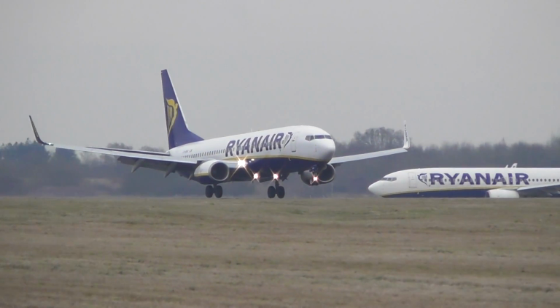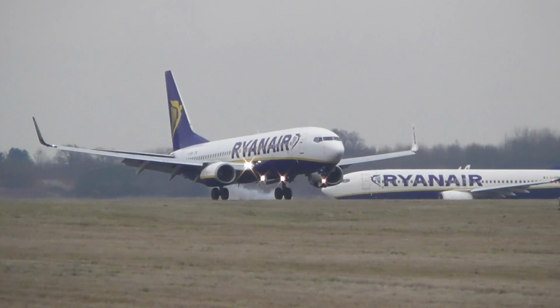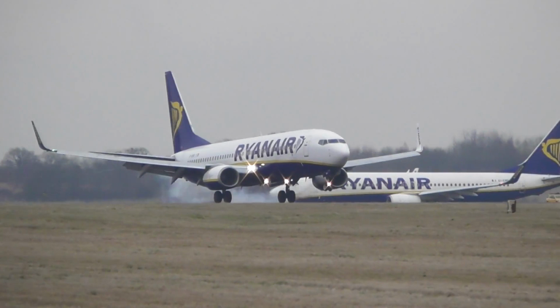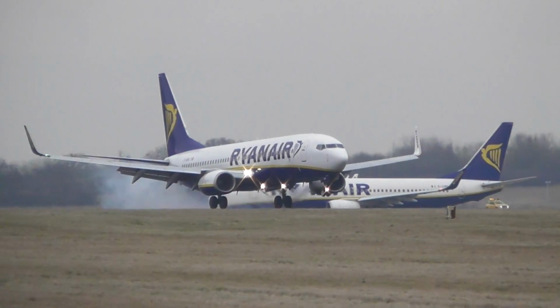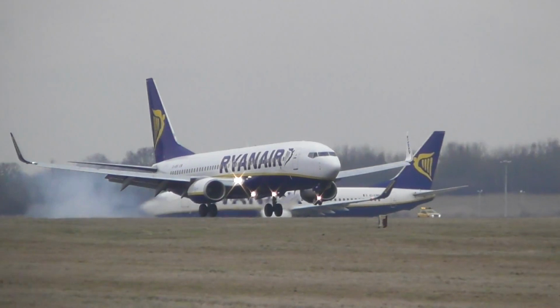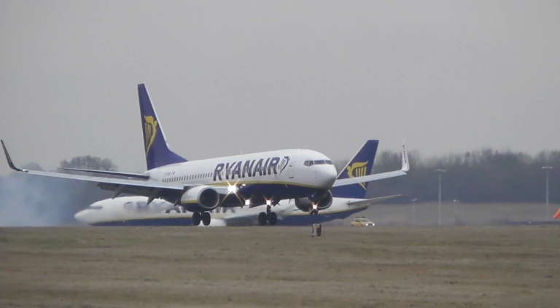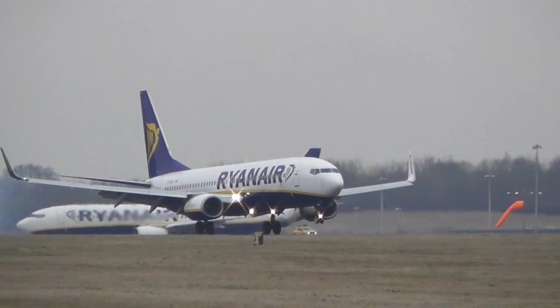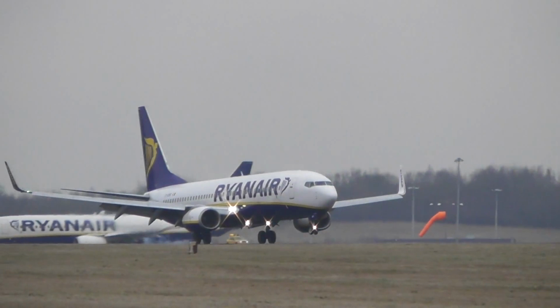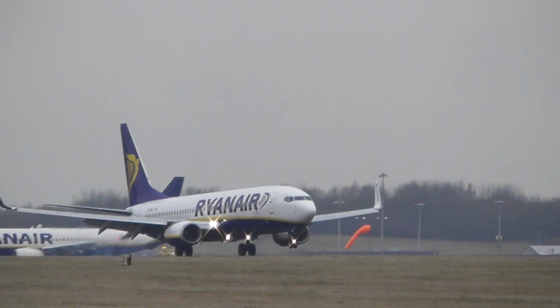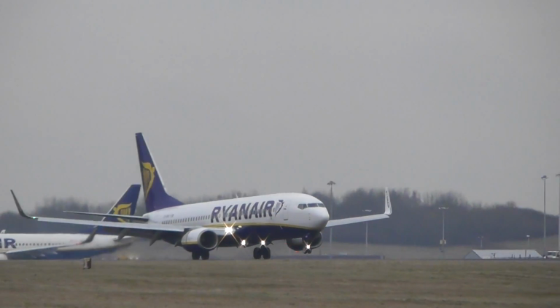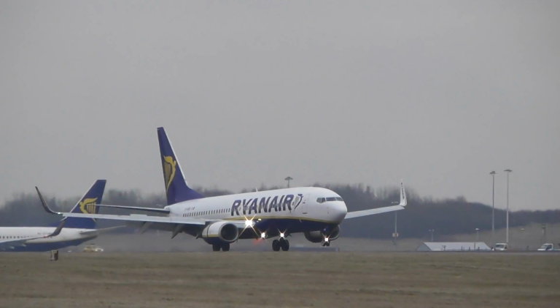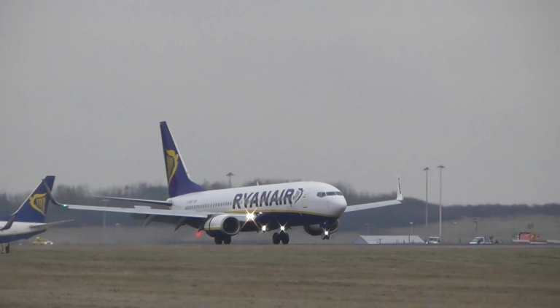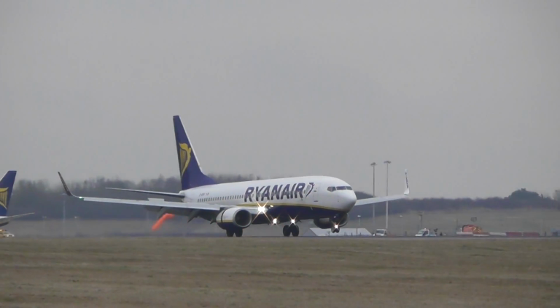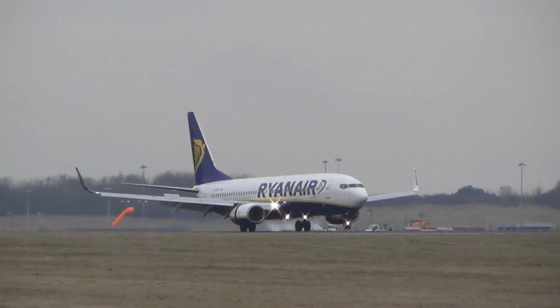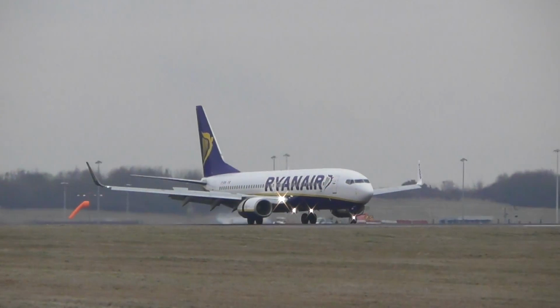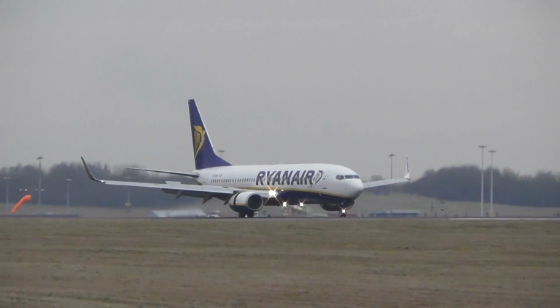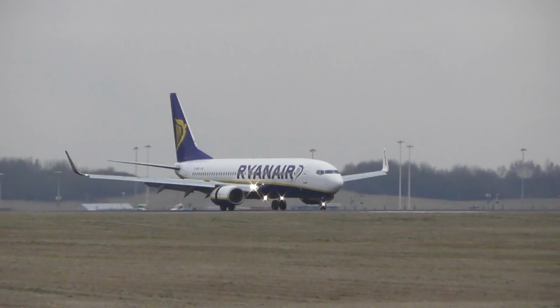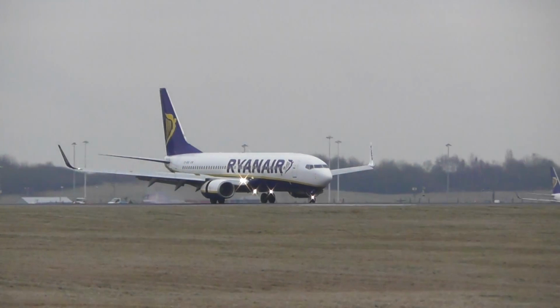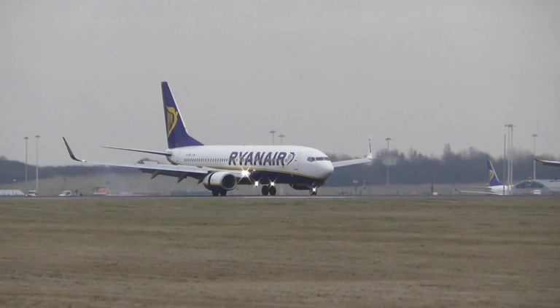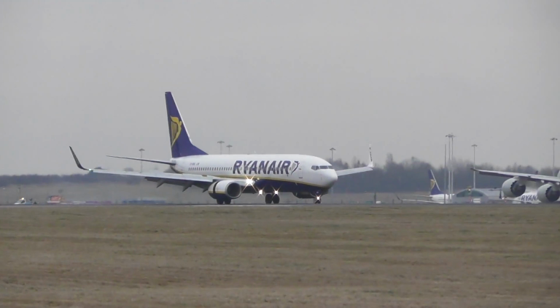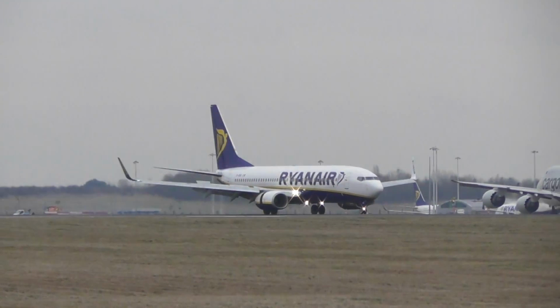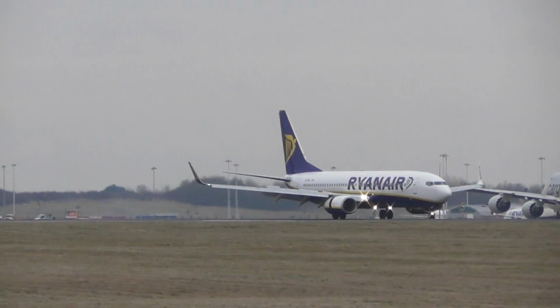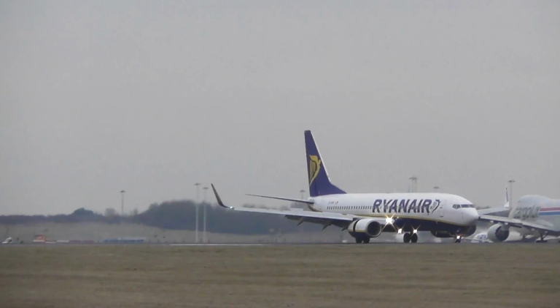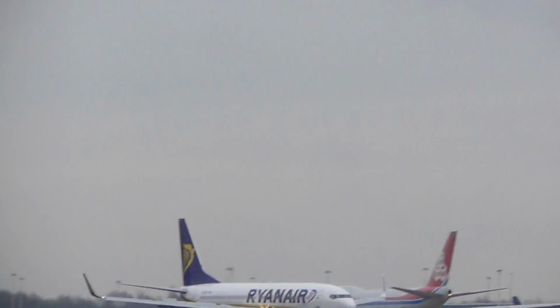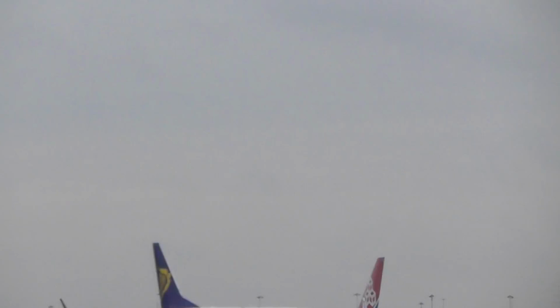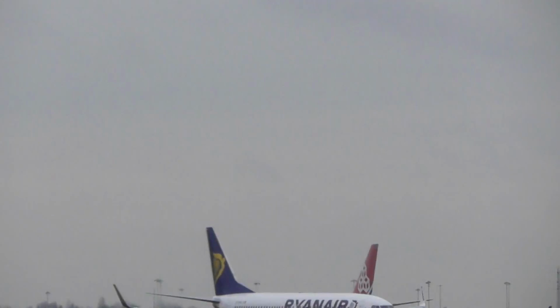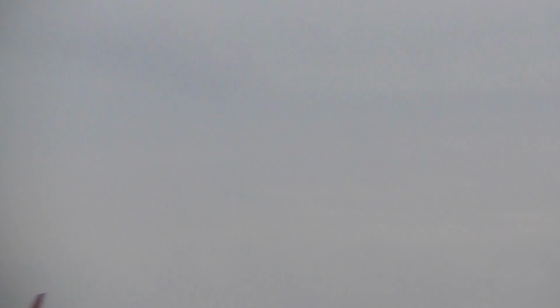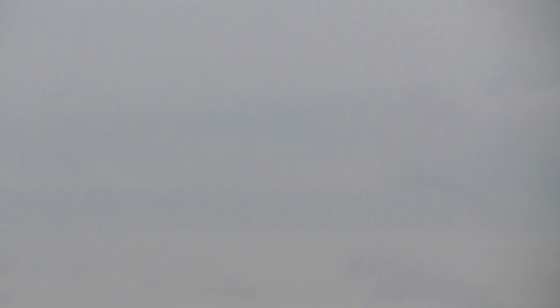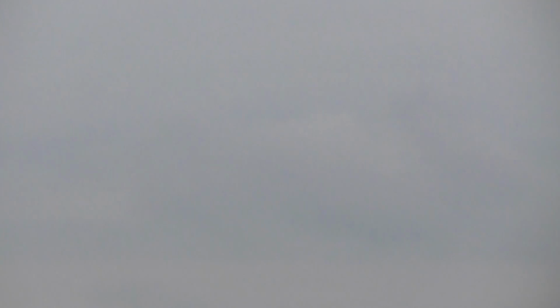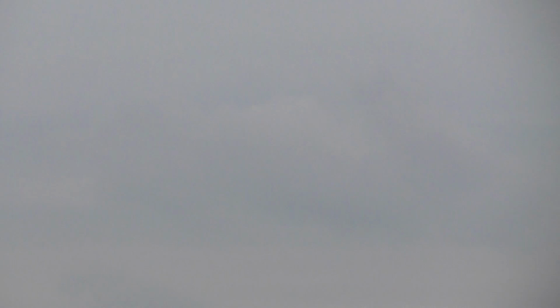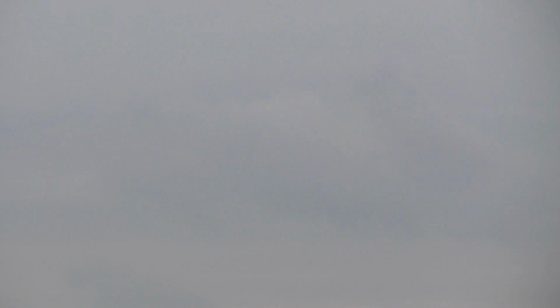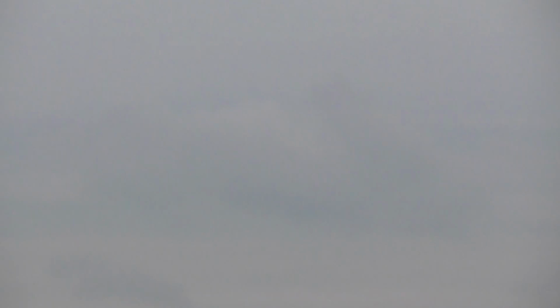Continue approach, one departure. Surface wind one seven zero degrees. I see an approach, Ryanair 26, 13 November, thanks.